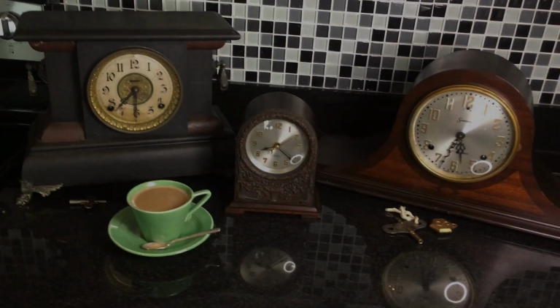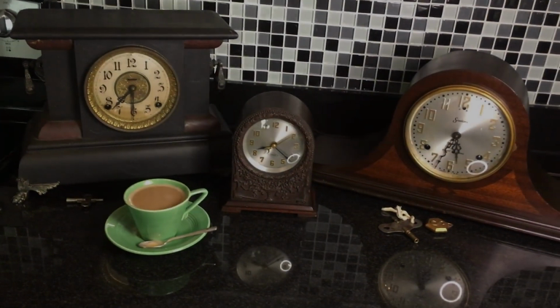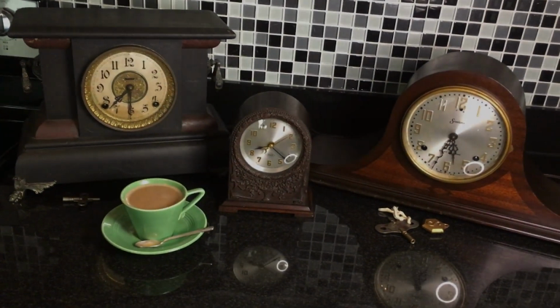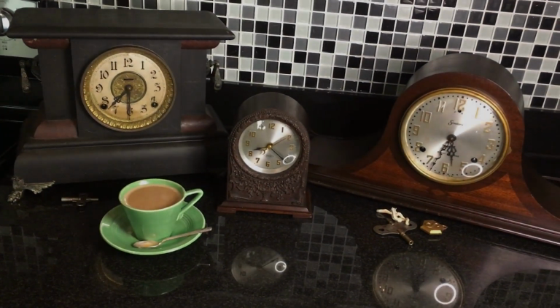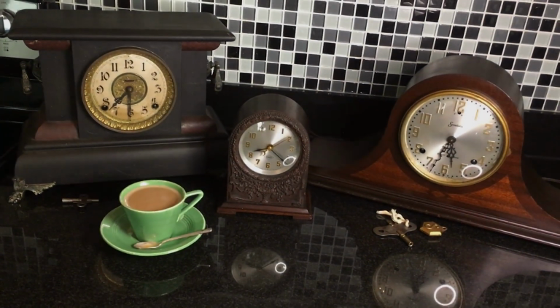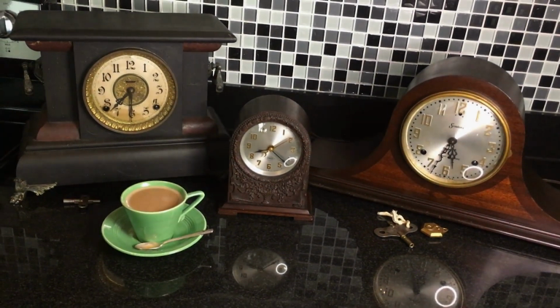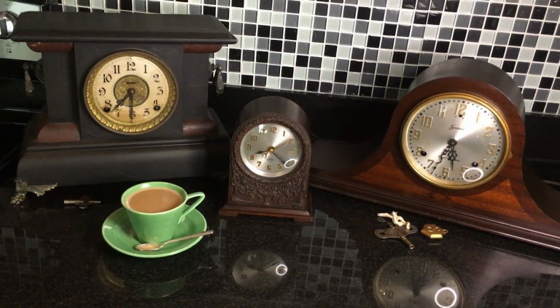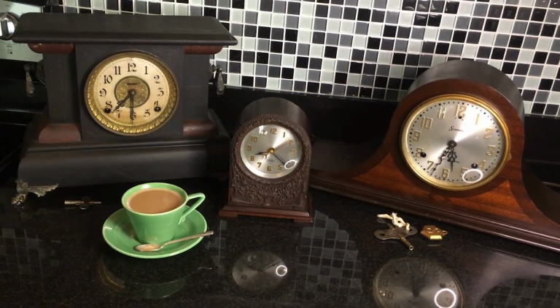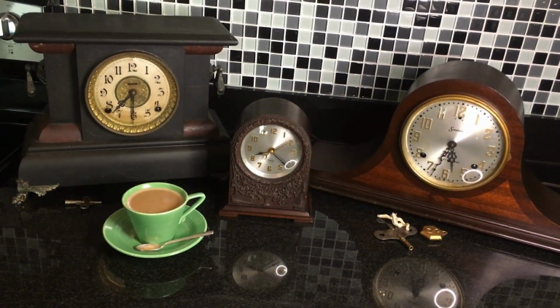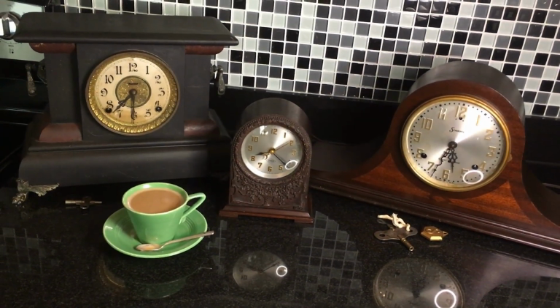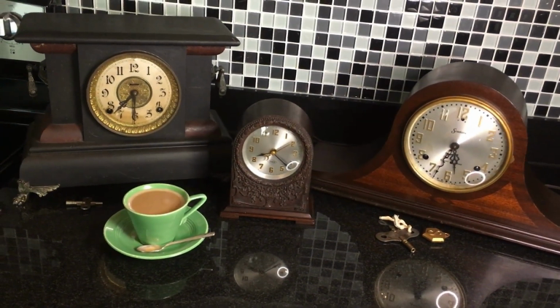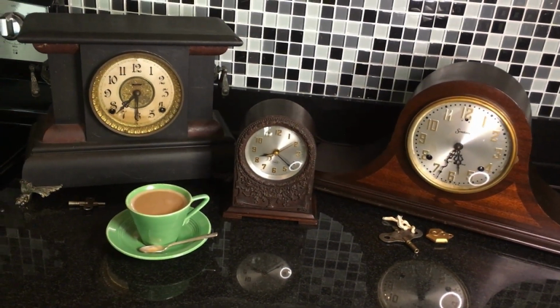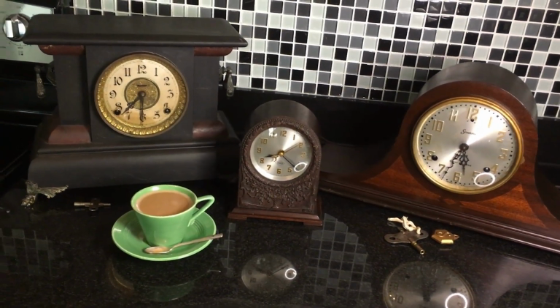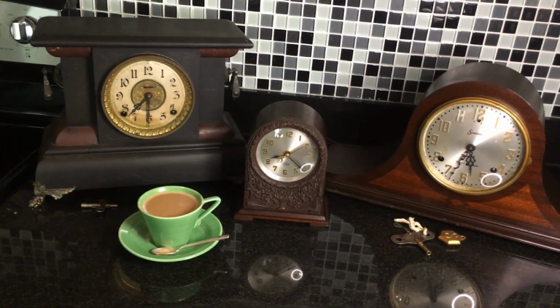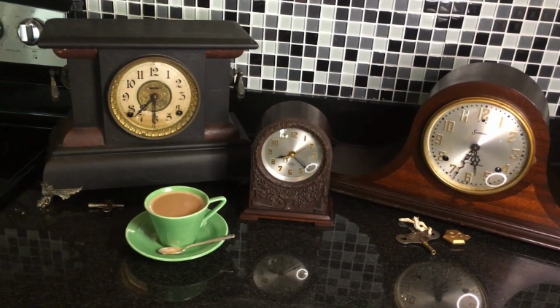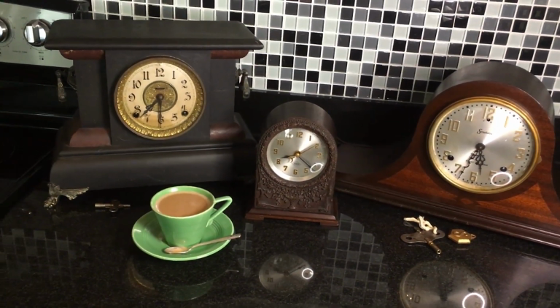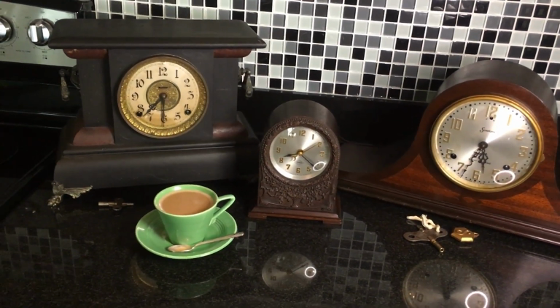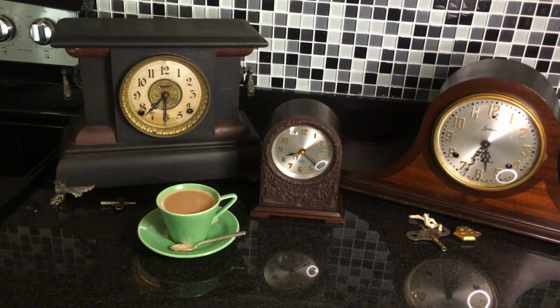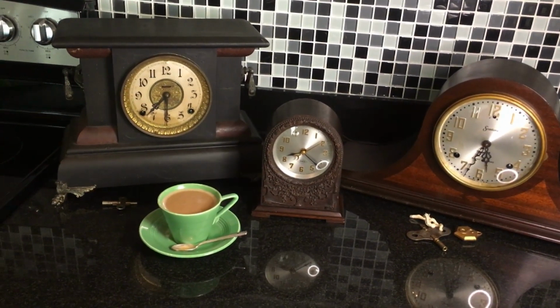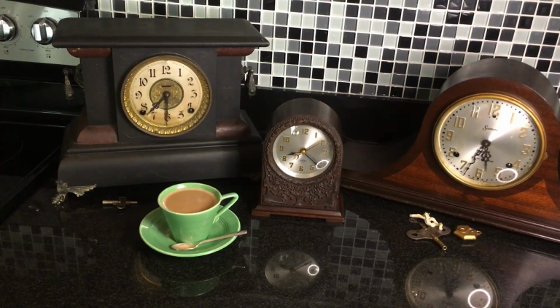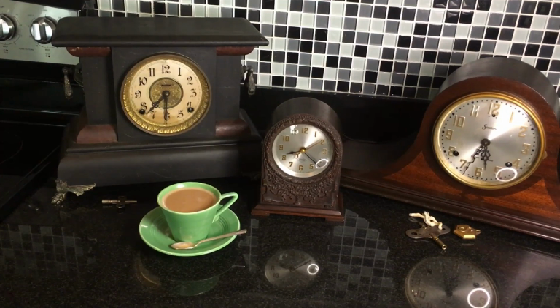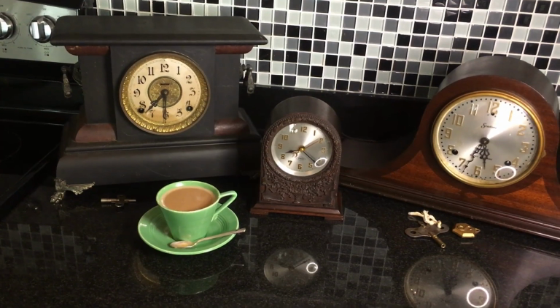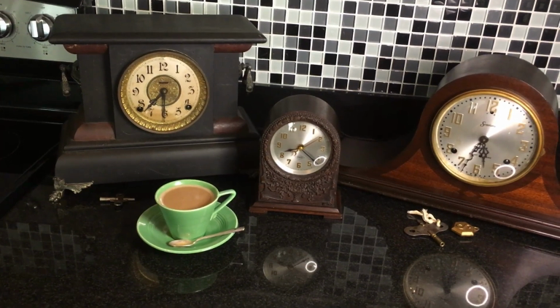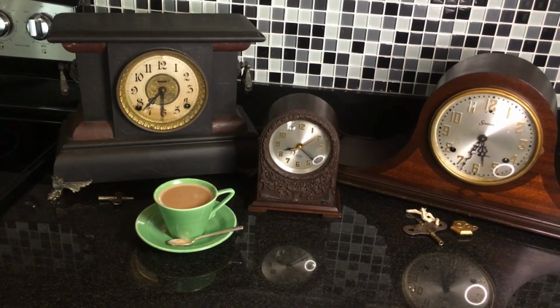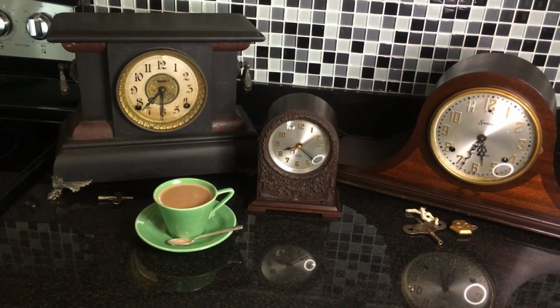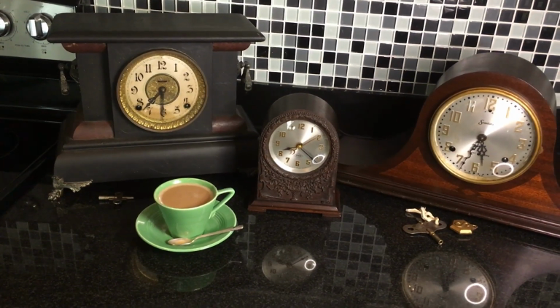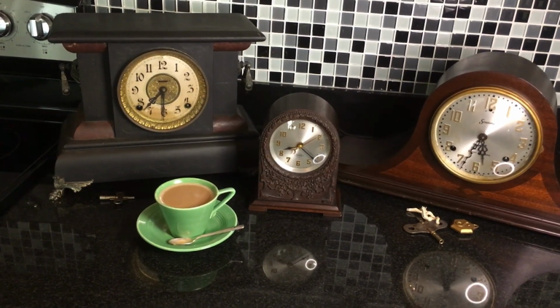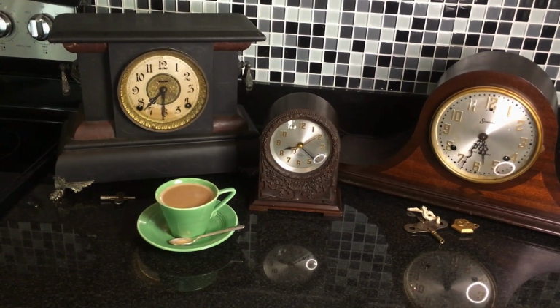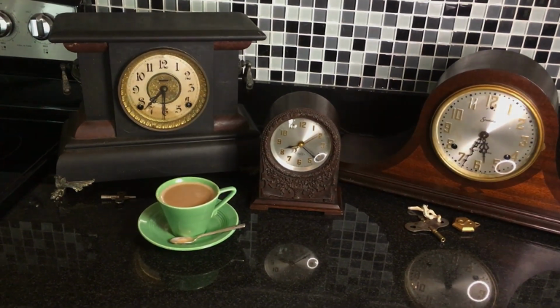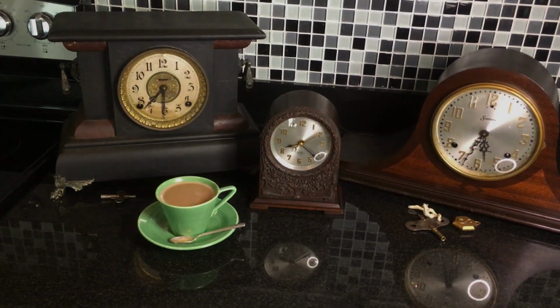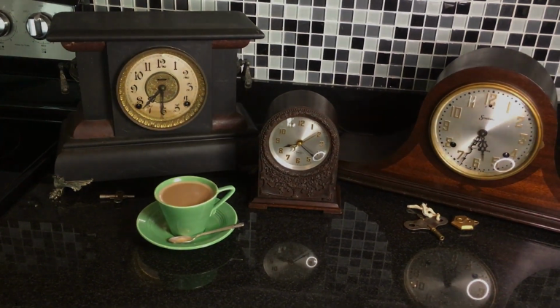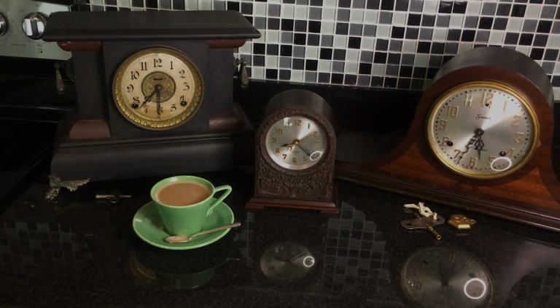Does anybody really know what time it is? Does anybody really care?